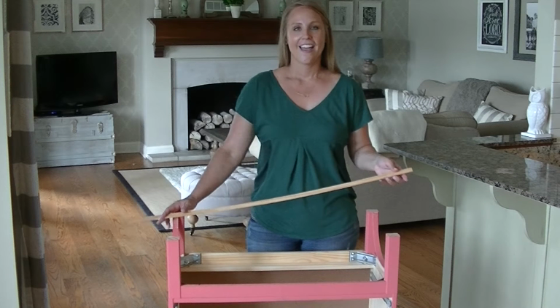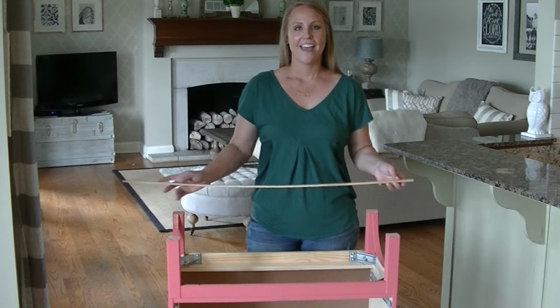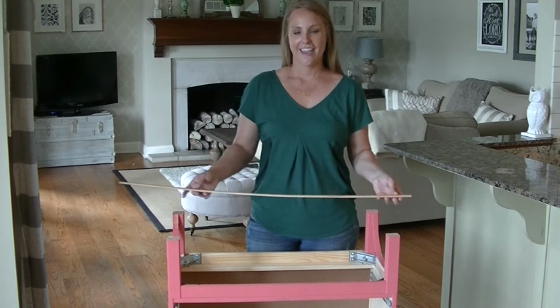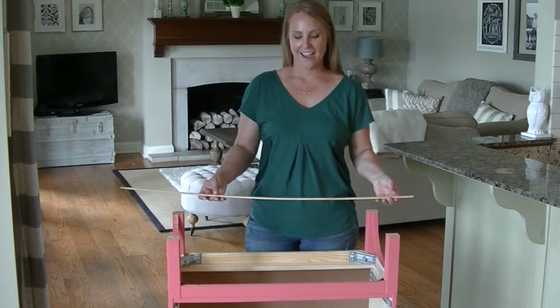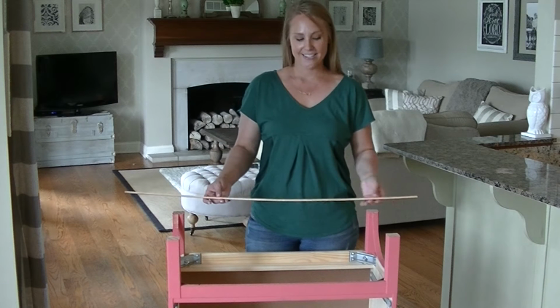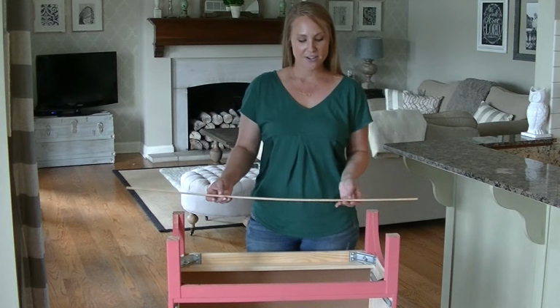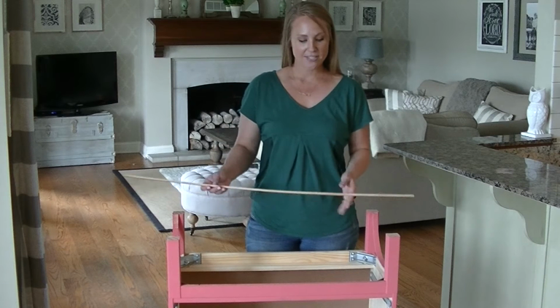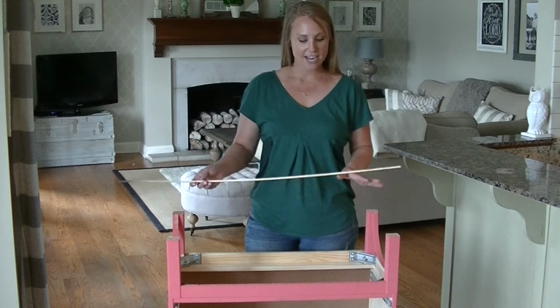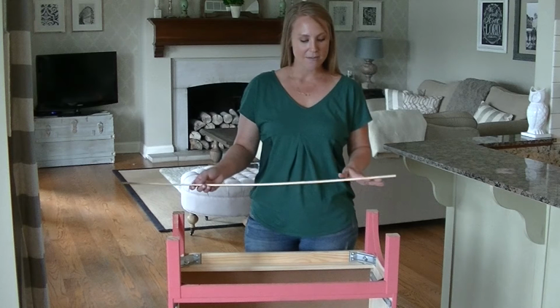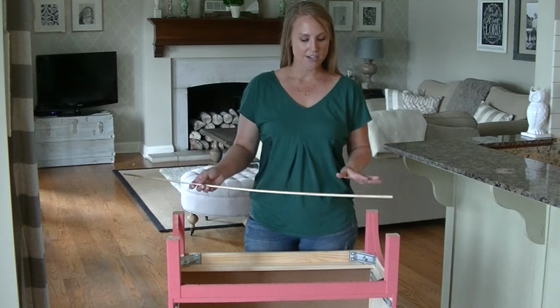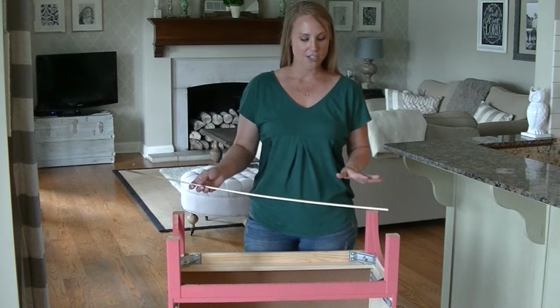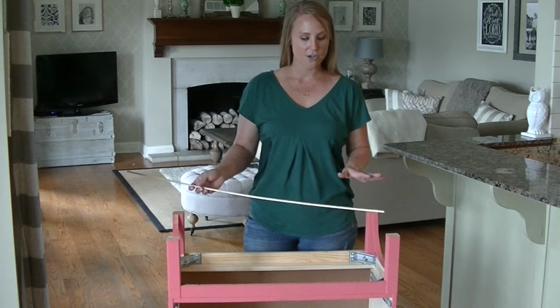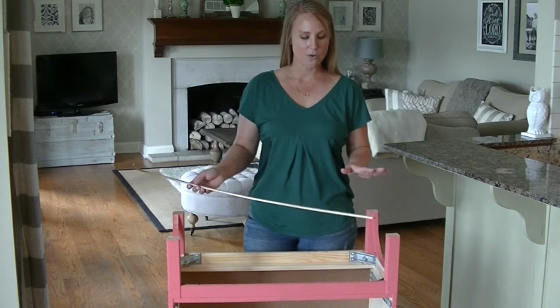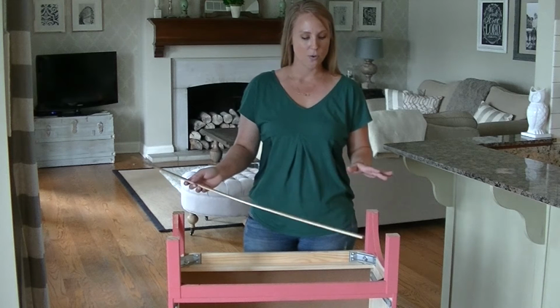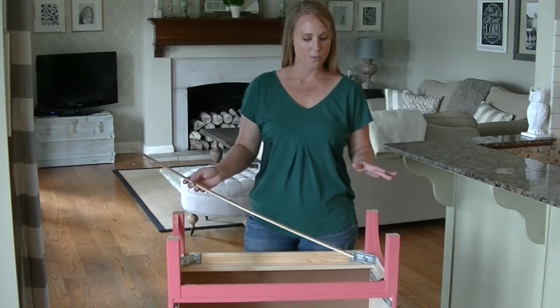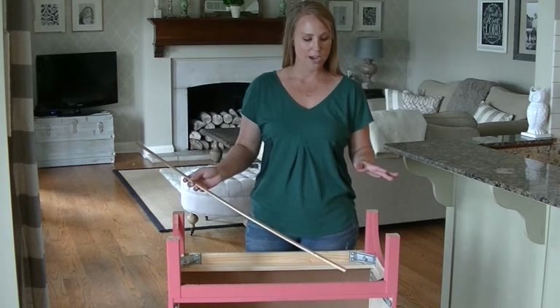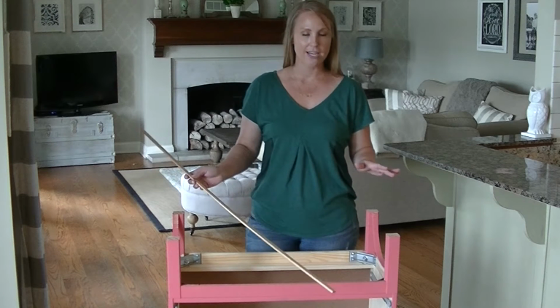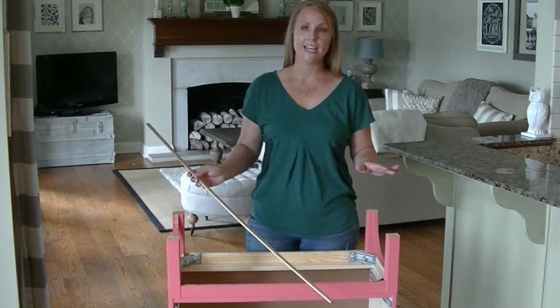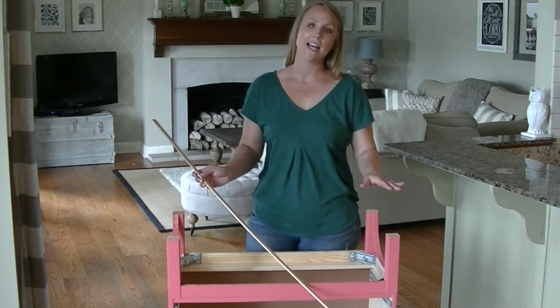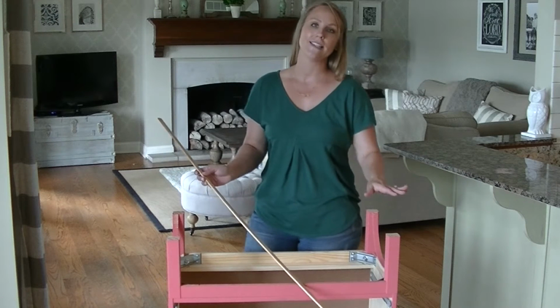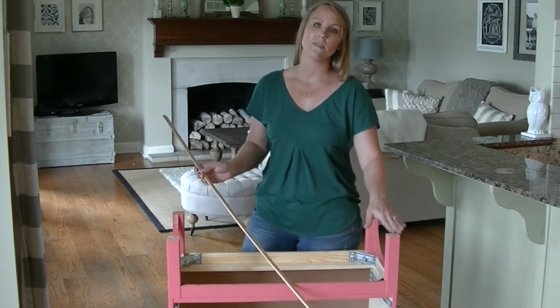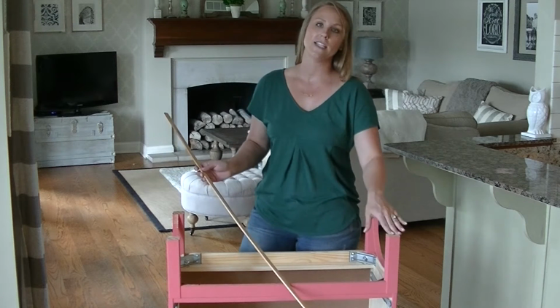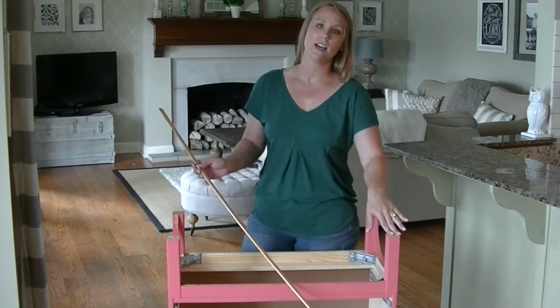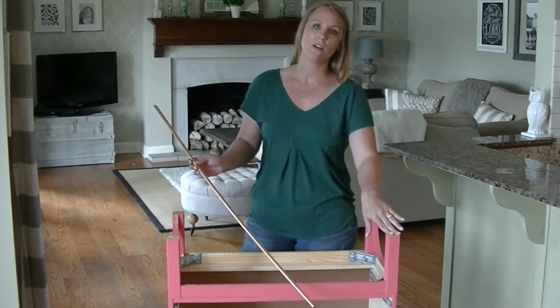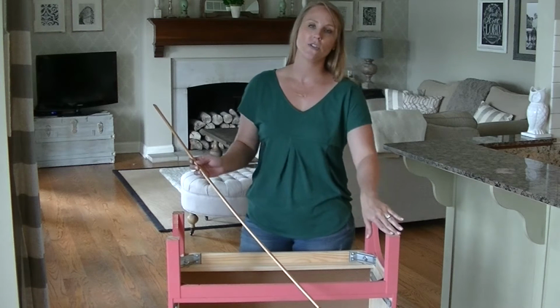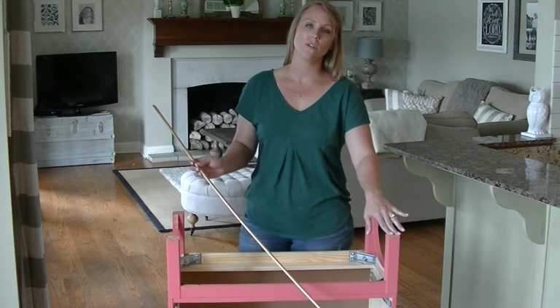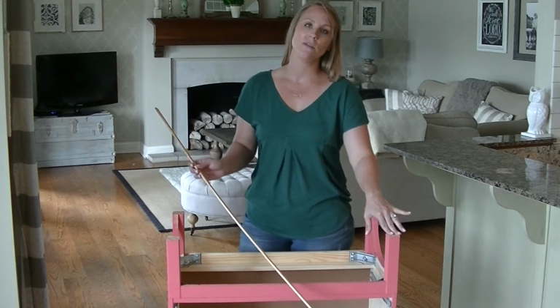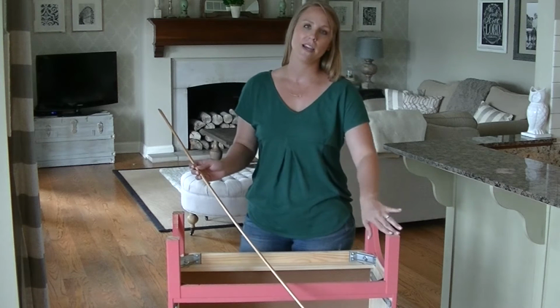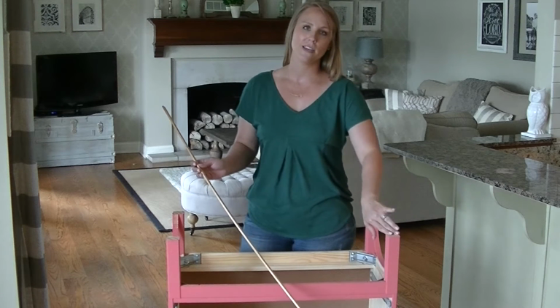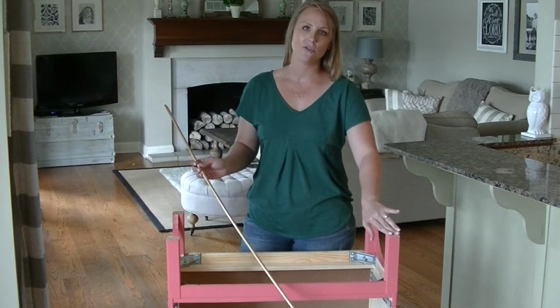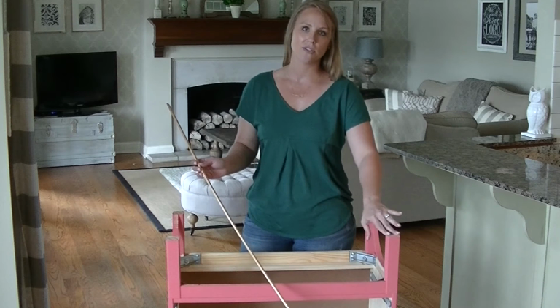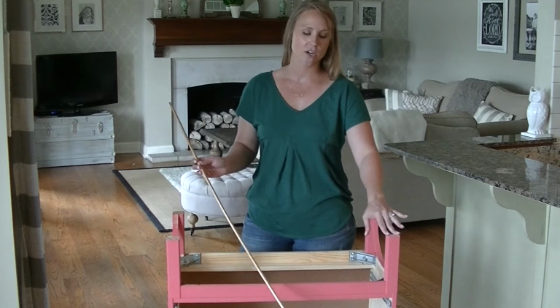Hey guys, today I'm going to show you a quick way to add some detail to a cheap IKEA dresser.